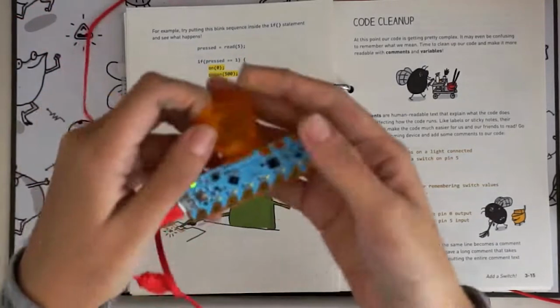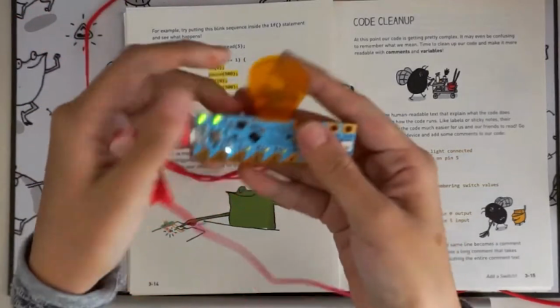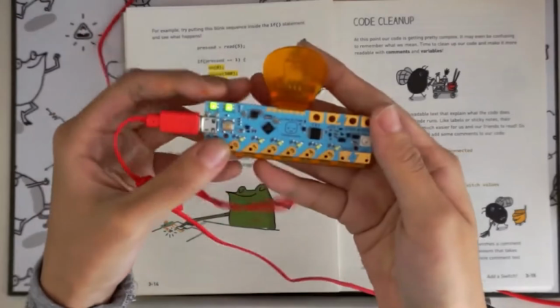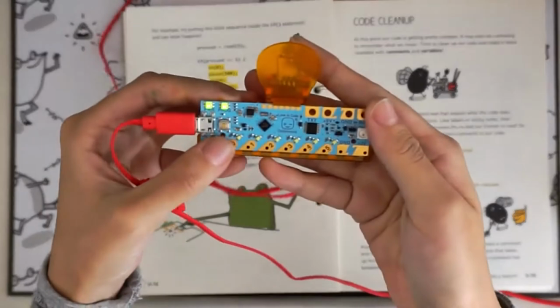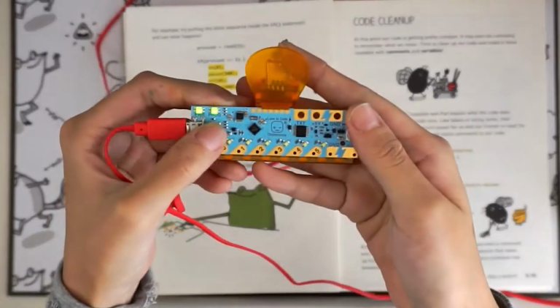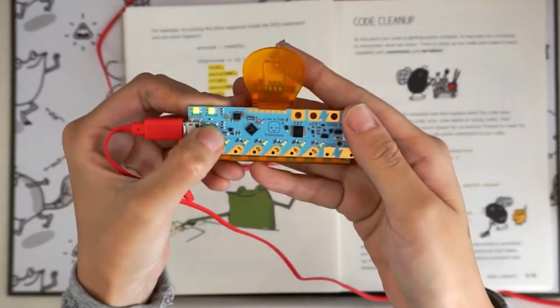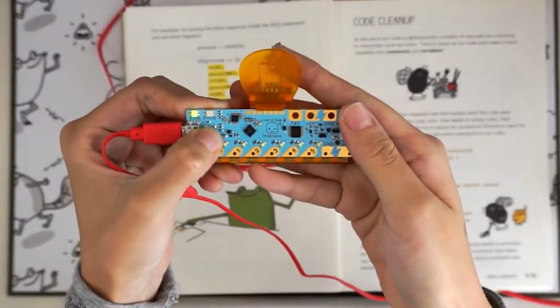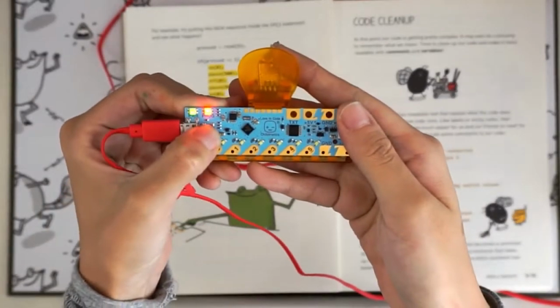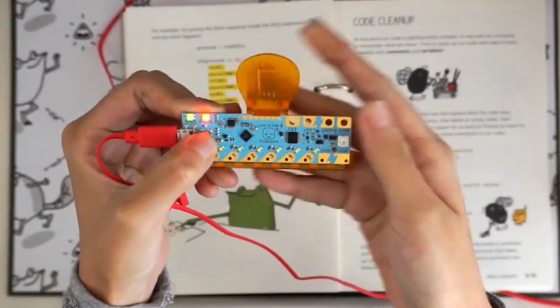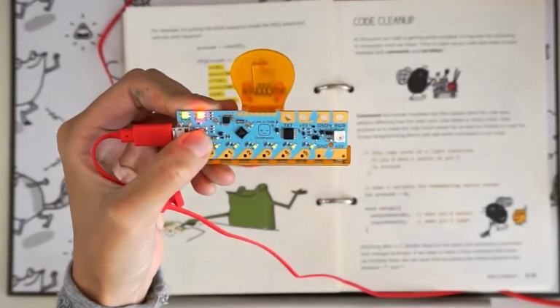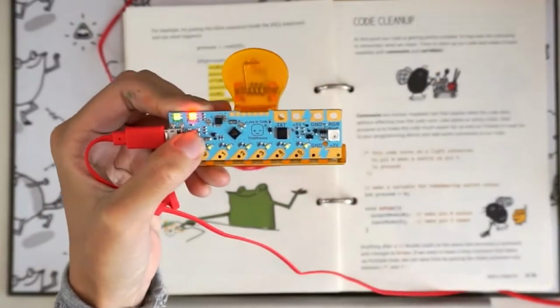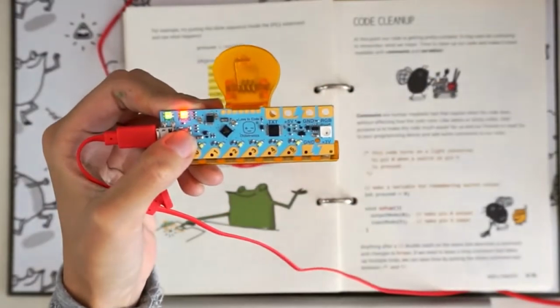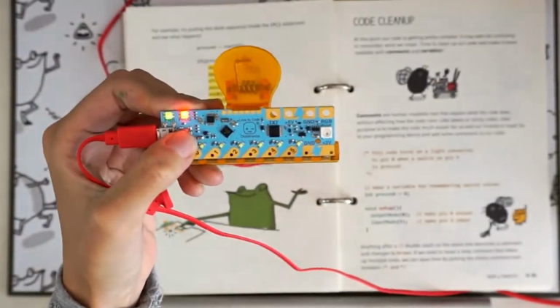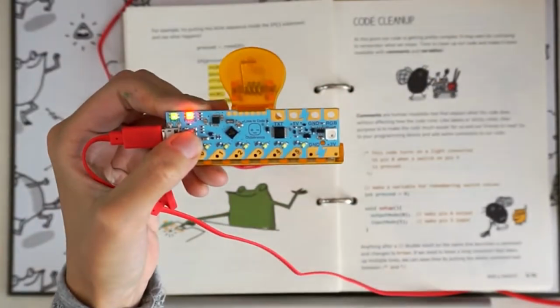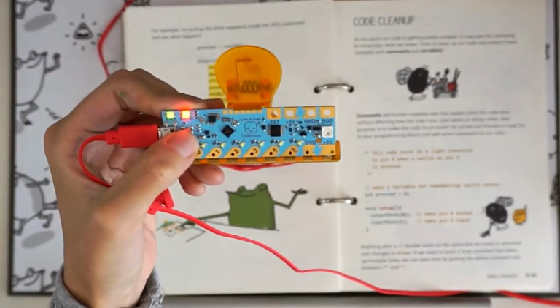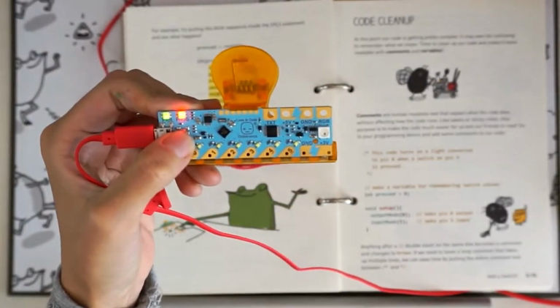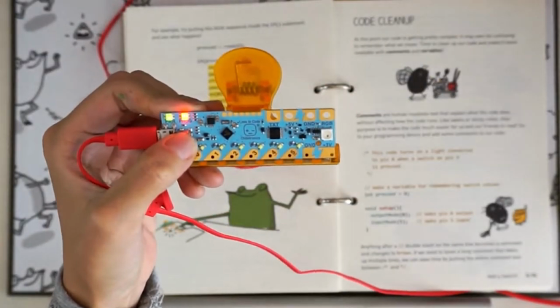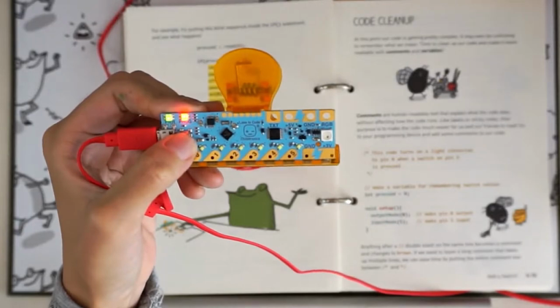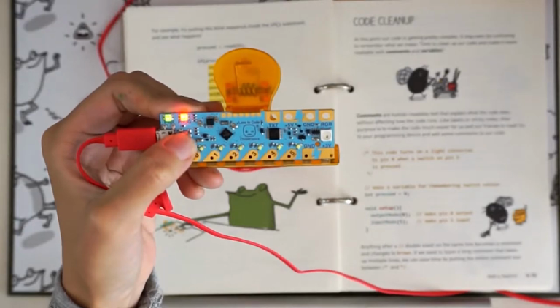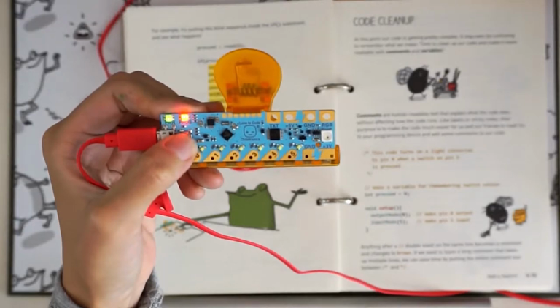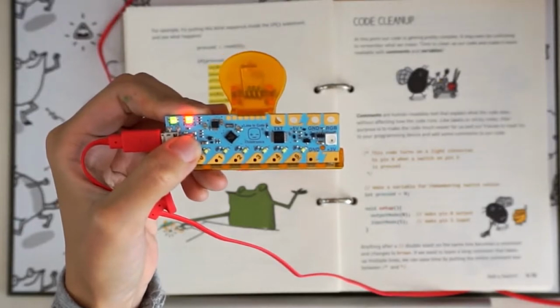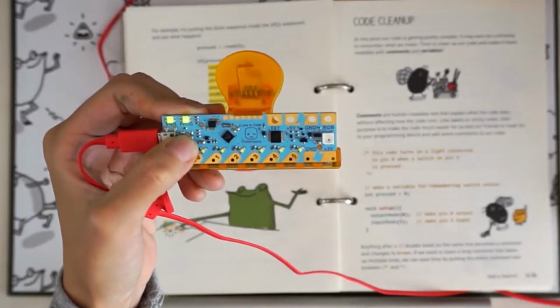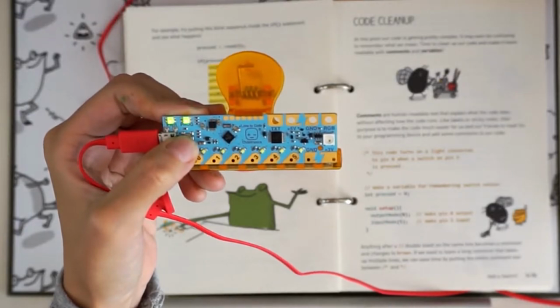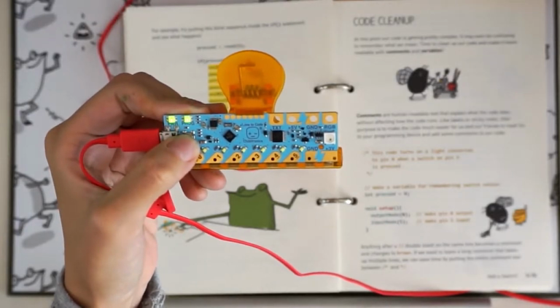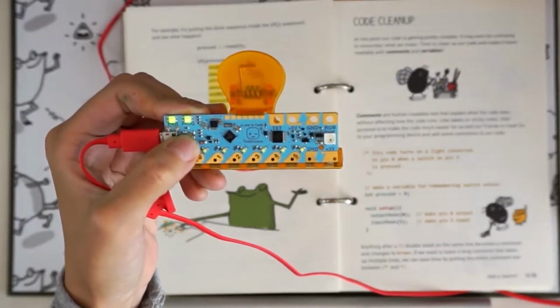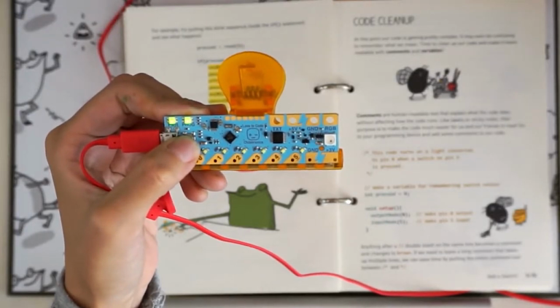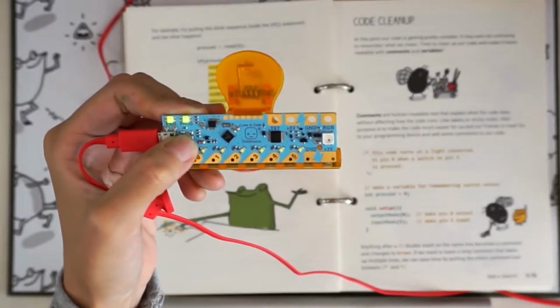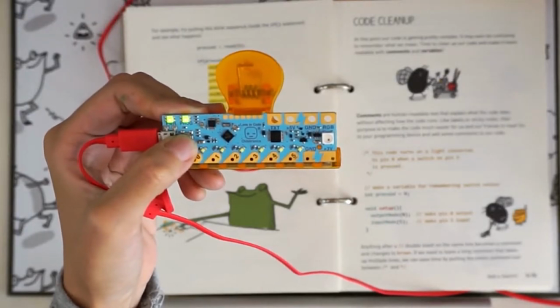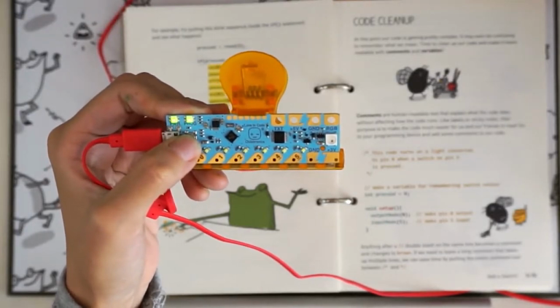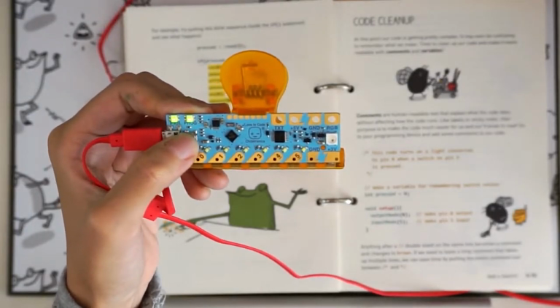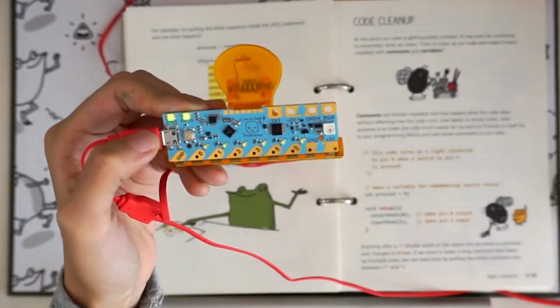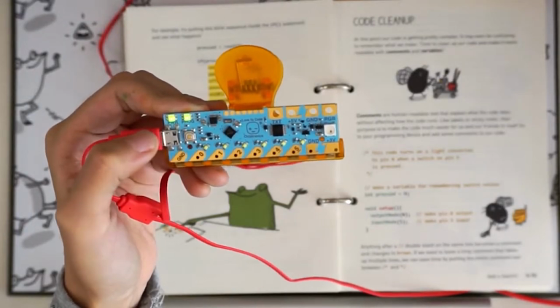Don't forget to press the Progue button before clicking Upload to let the chibi-chip know to expect new code.